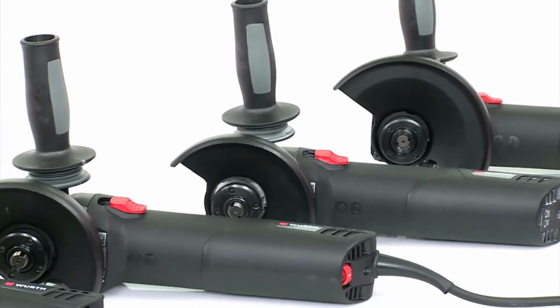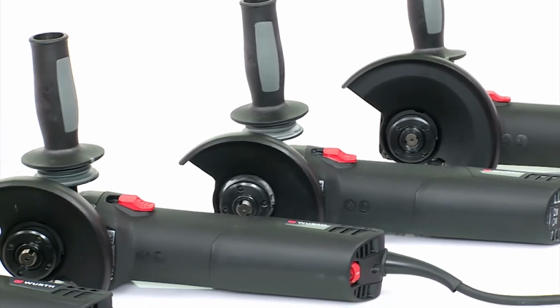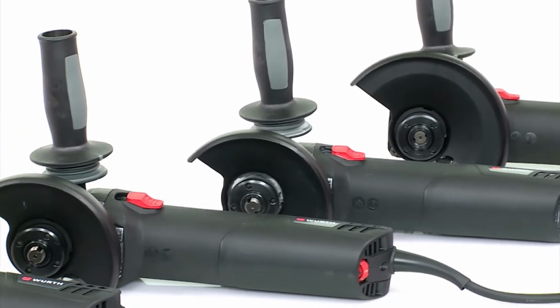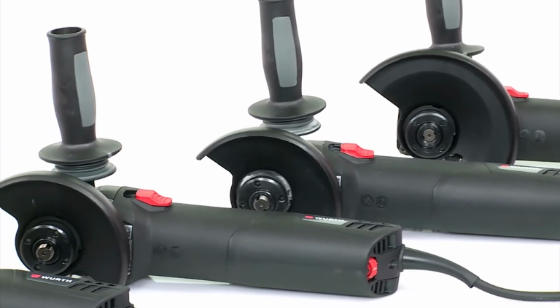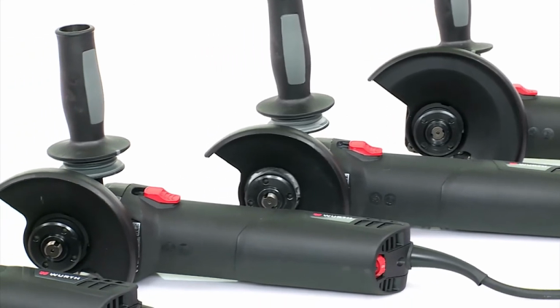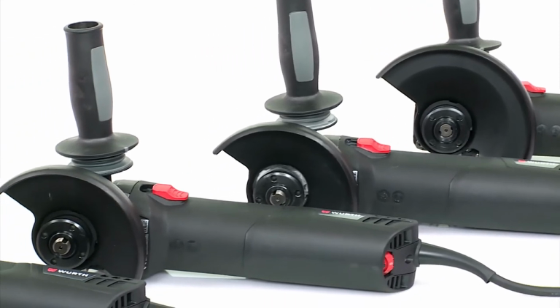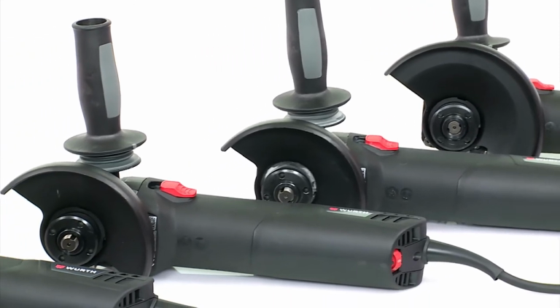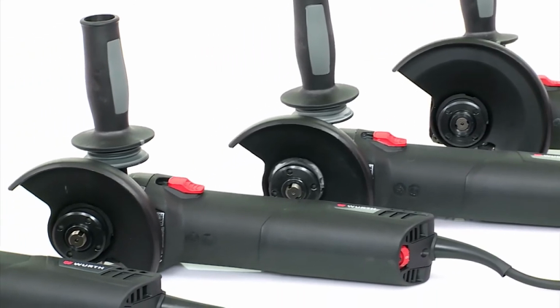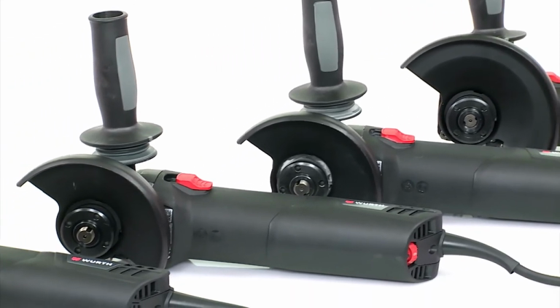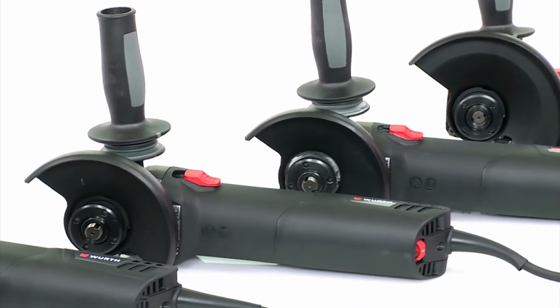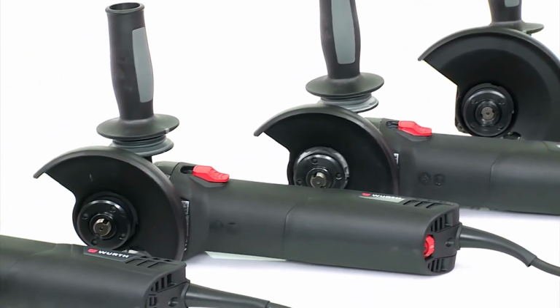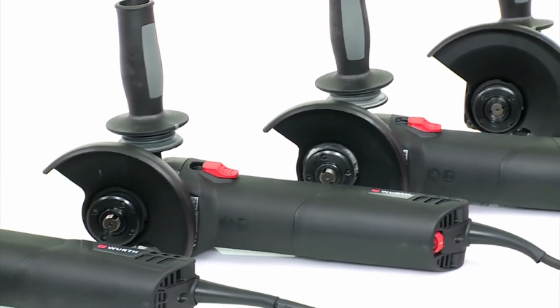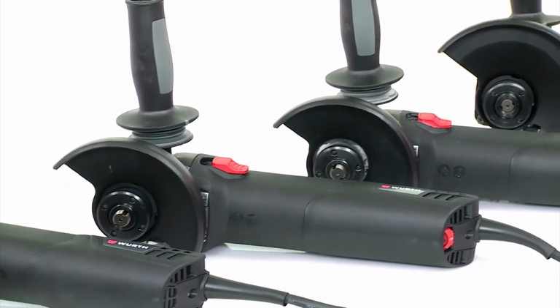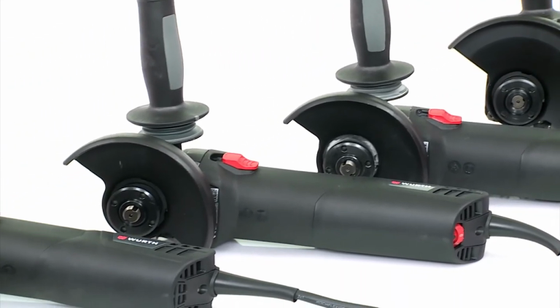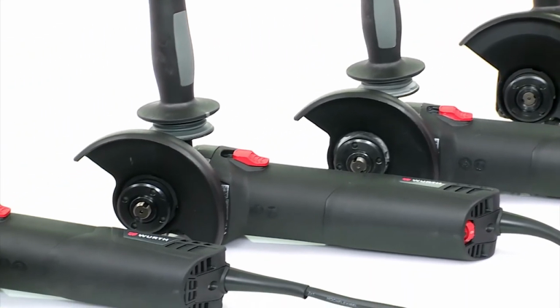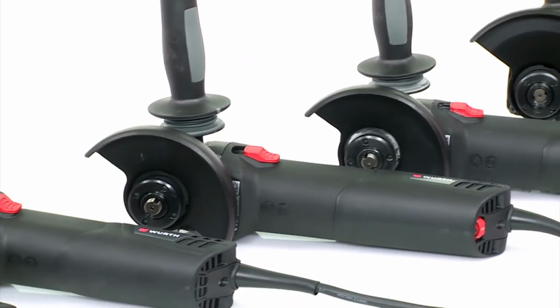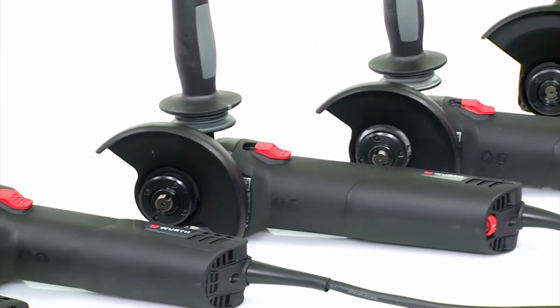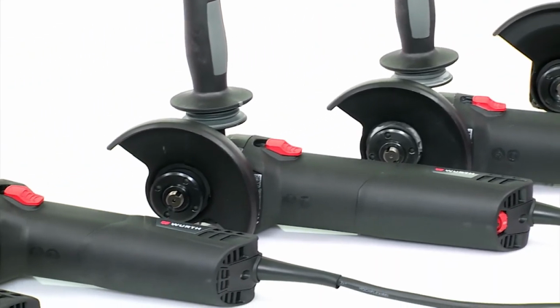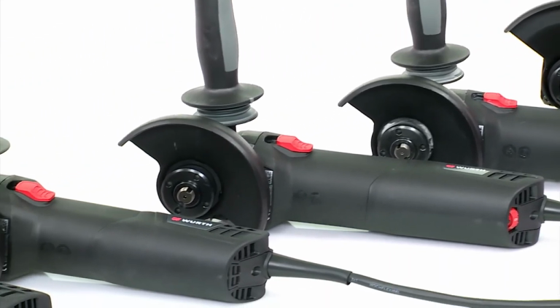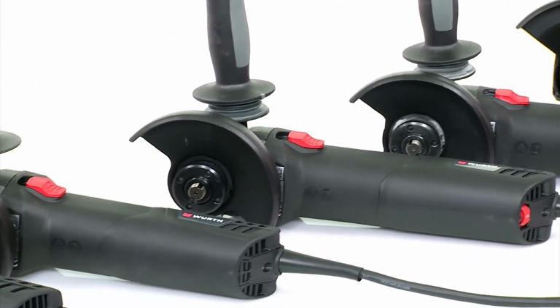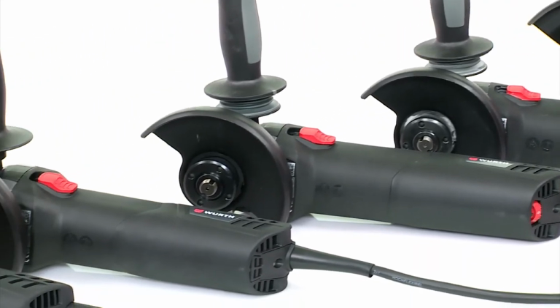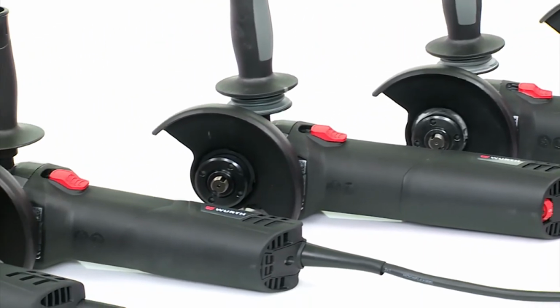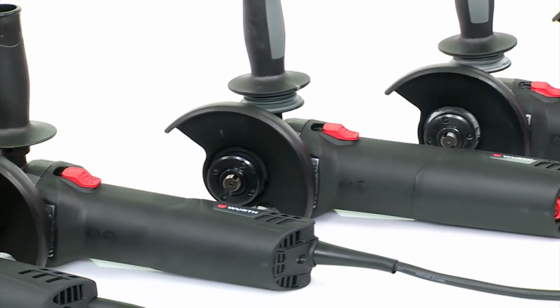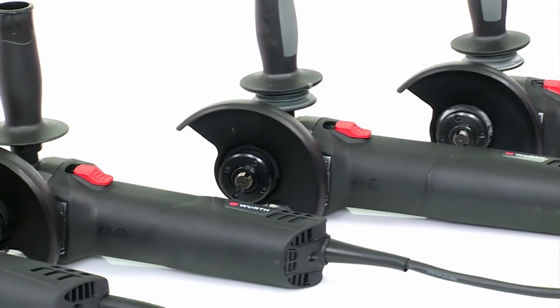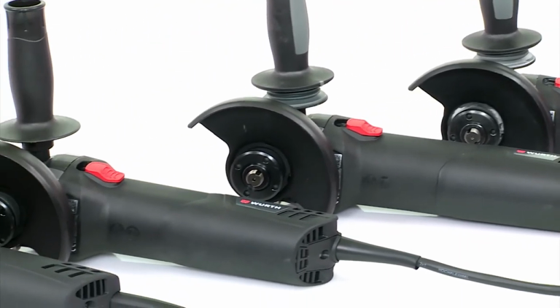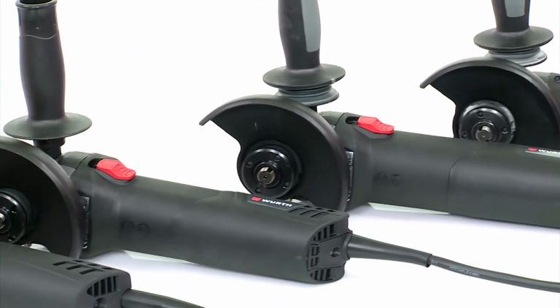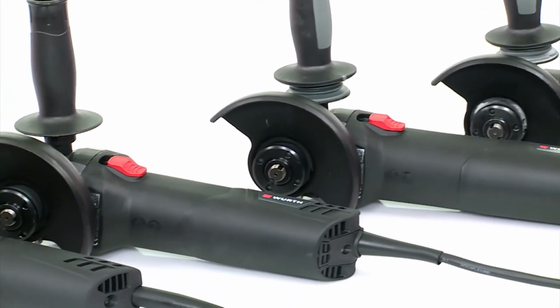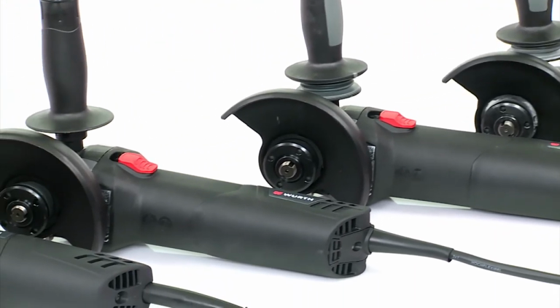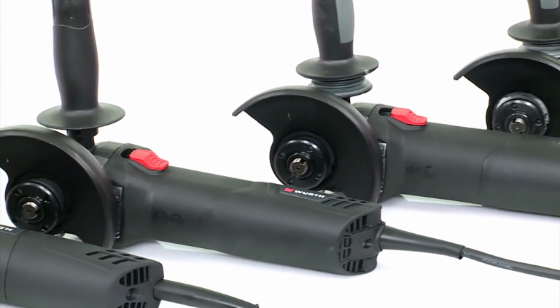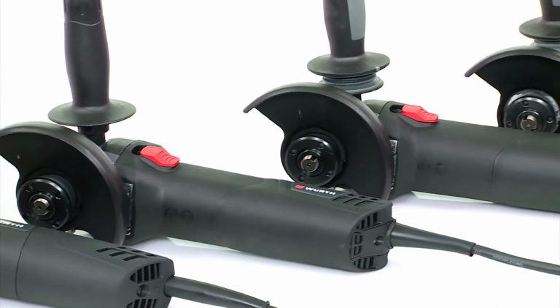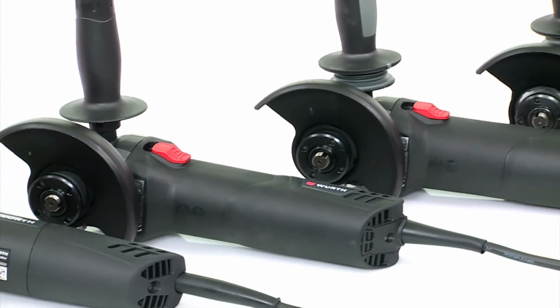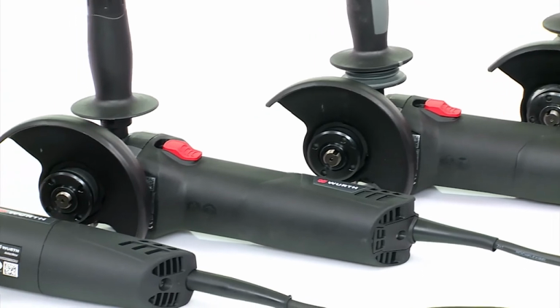Verth's new angle sanders are your strong partners for sanding, grinding, and cutting.